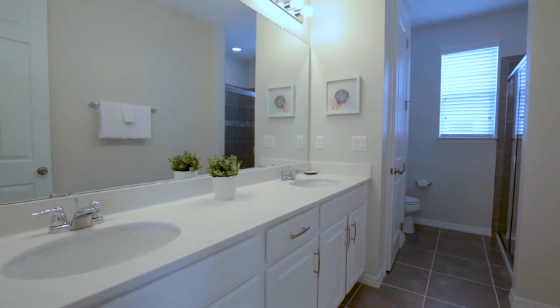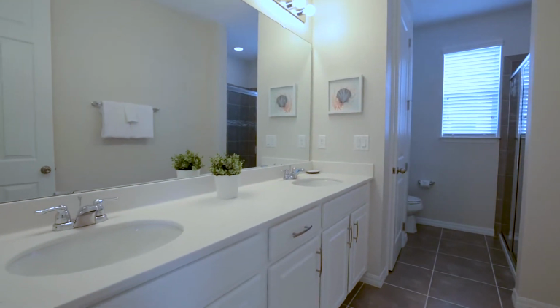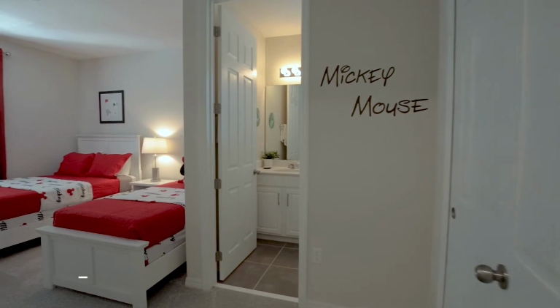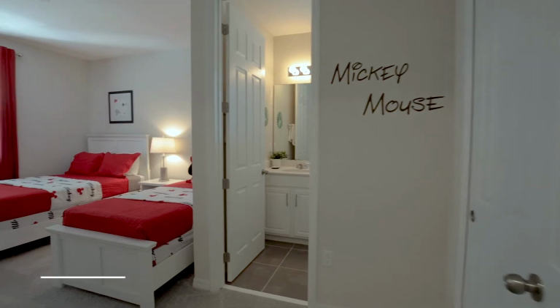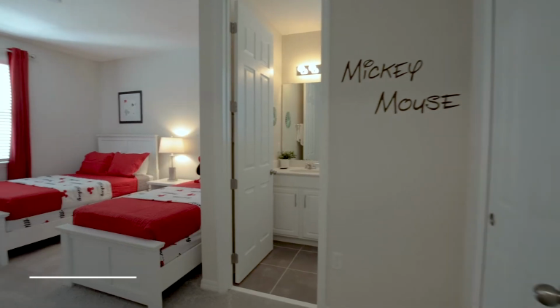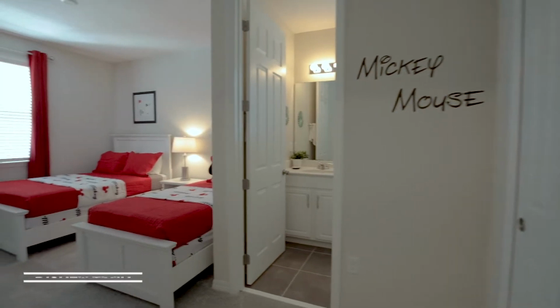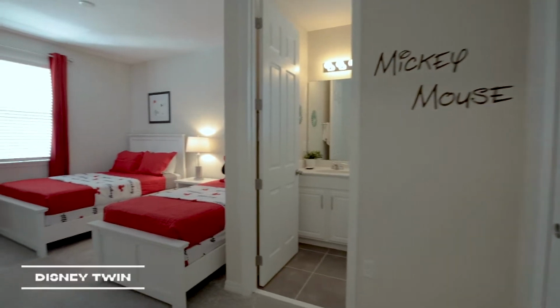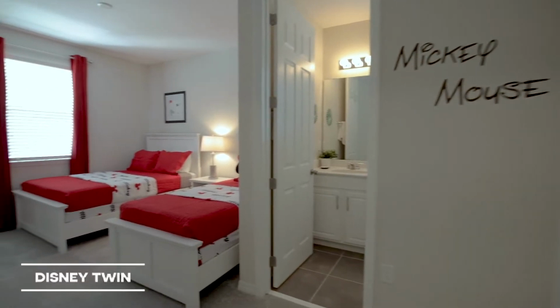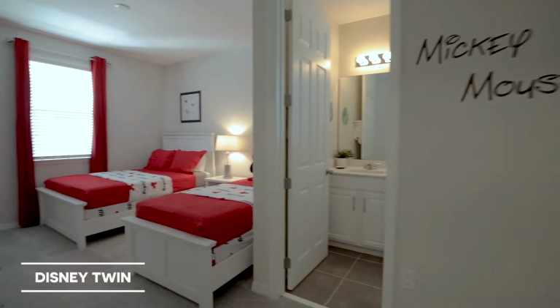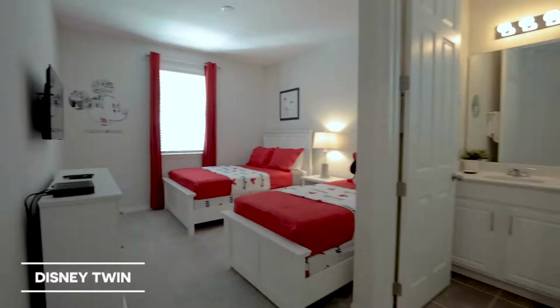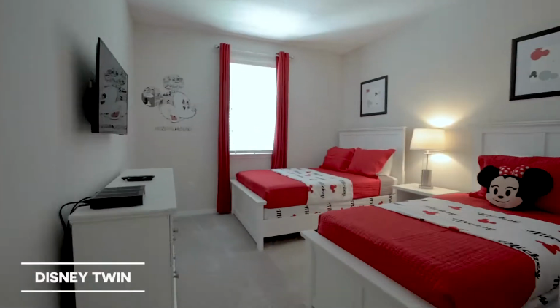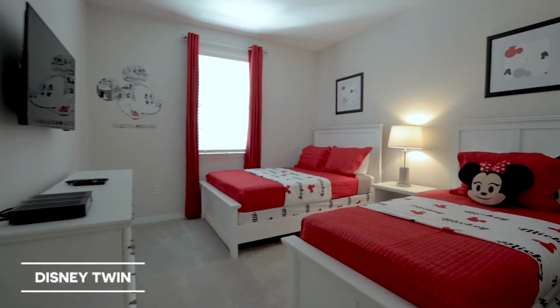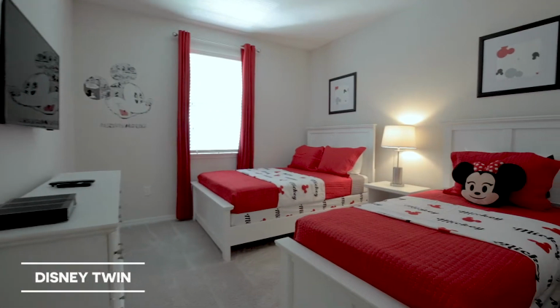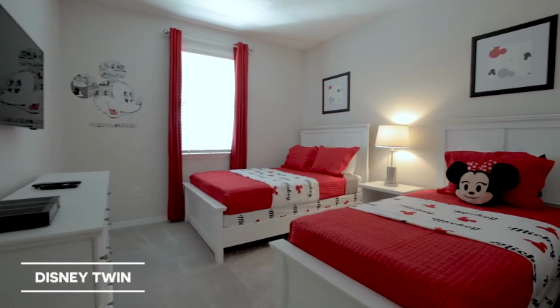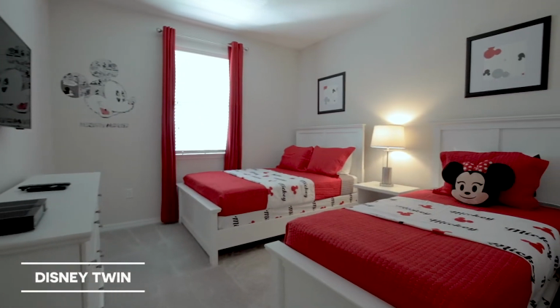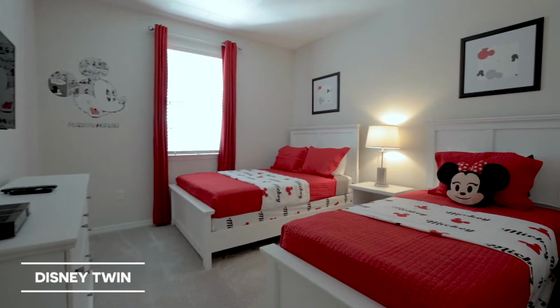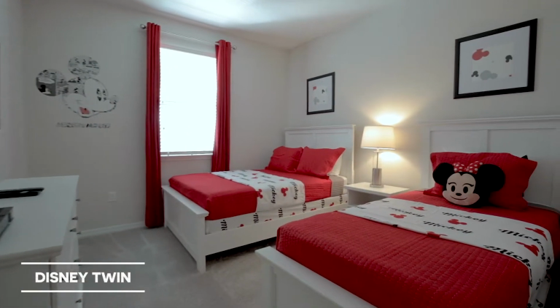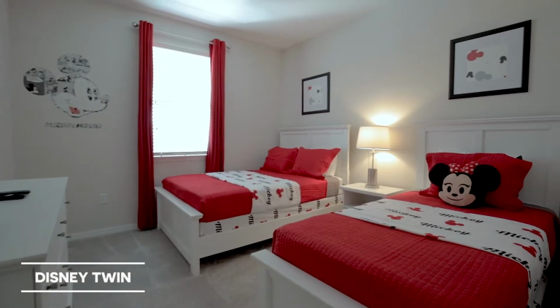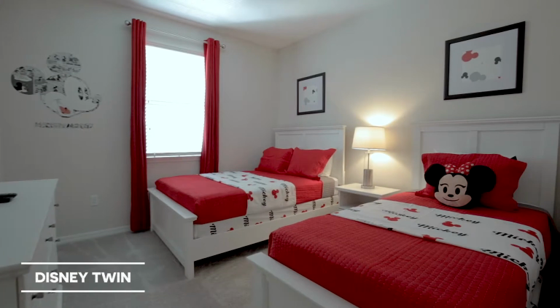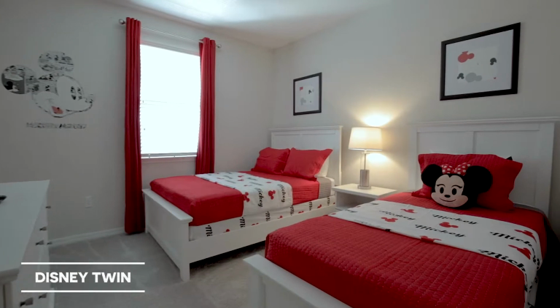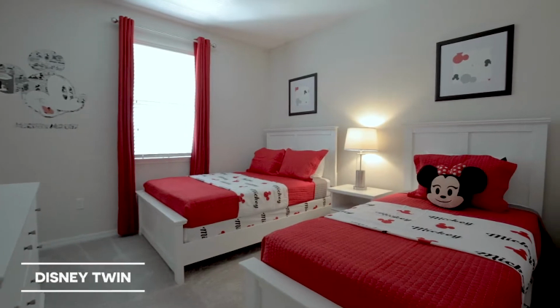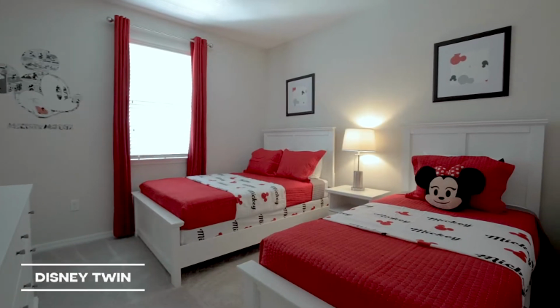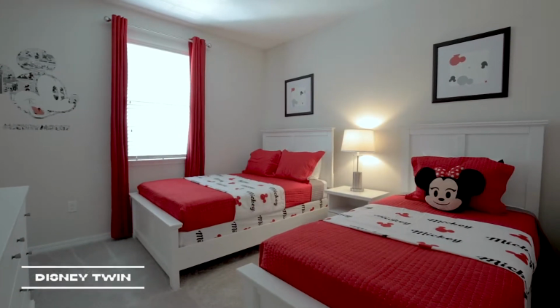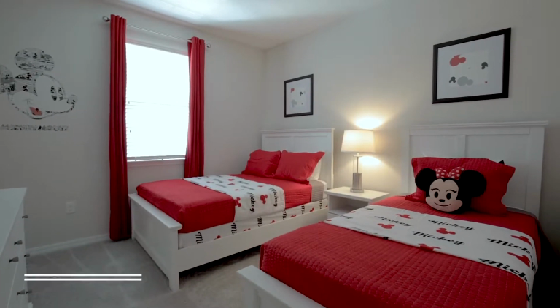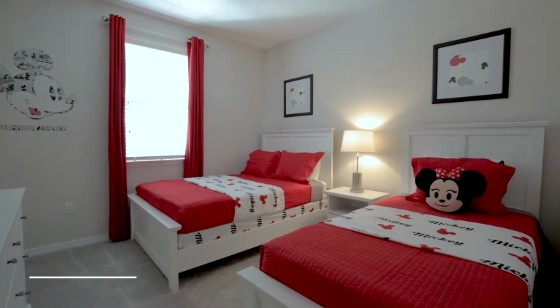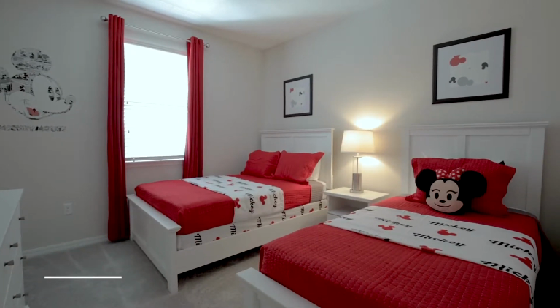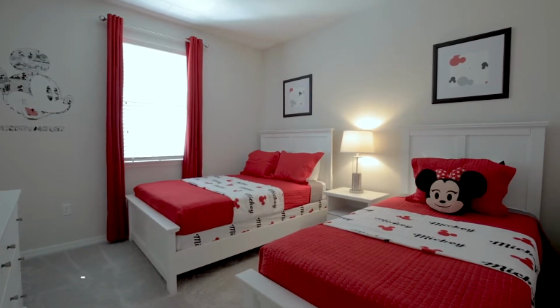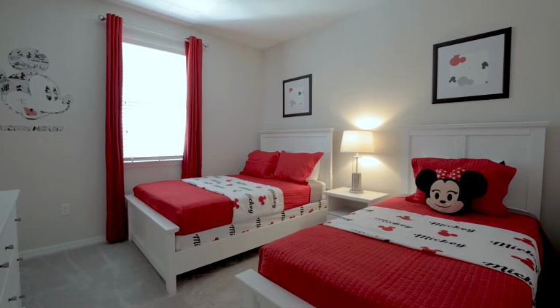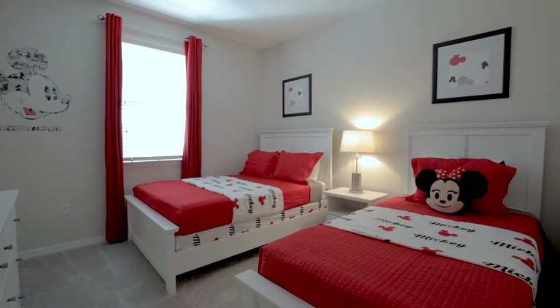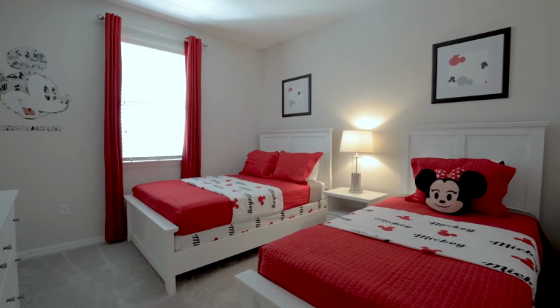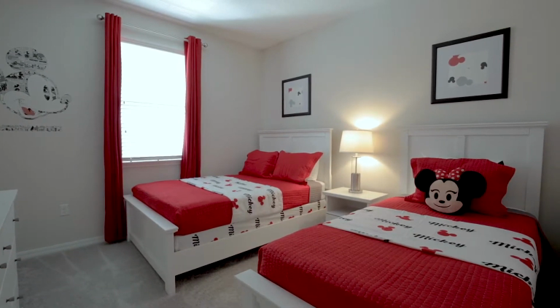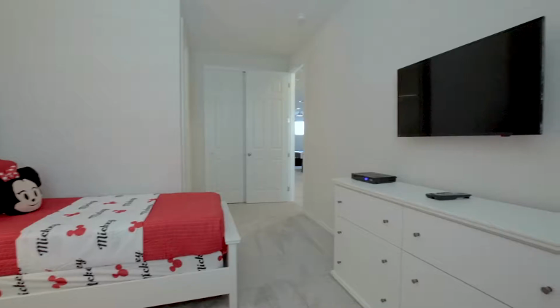The kids will love our Disney twin bedroom and our Star Wars-themed bunk bedrooms.